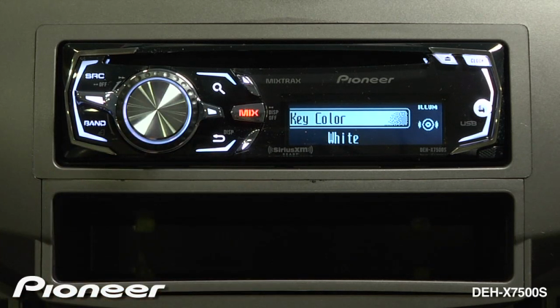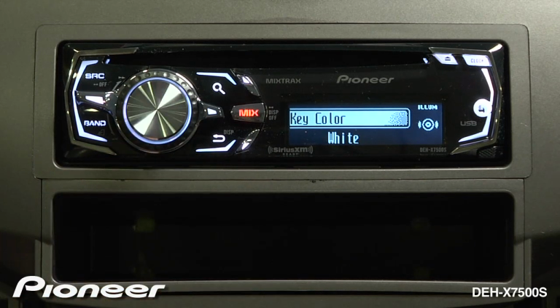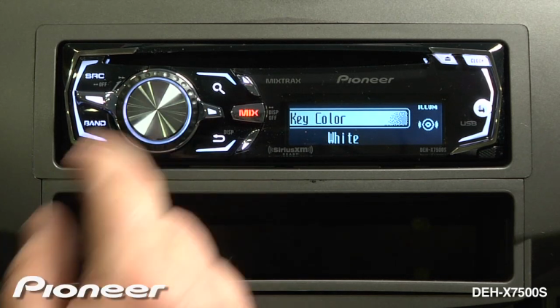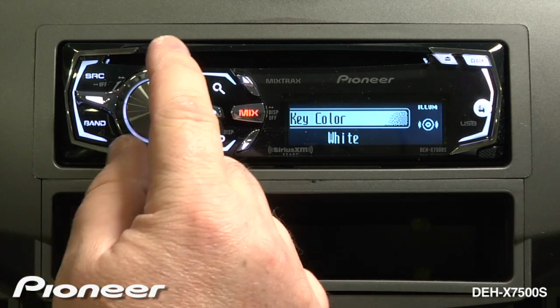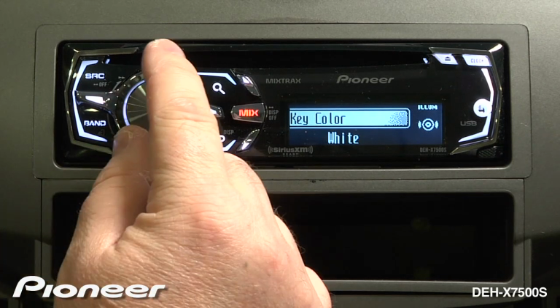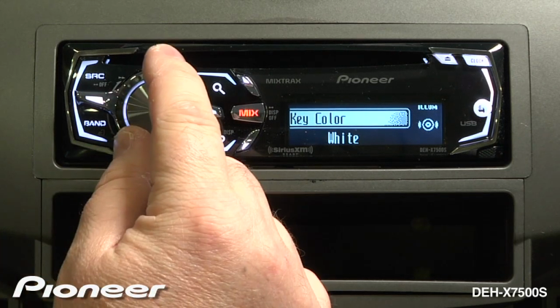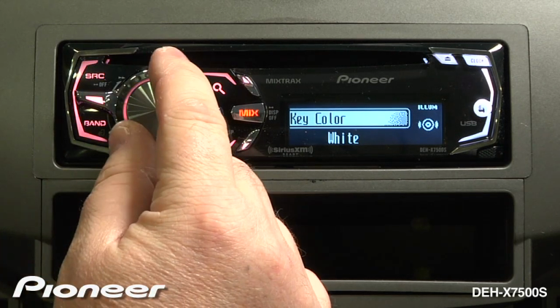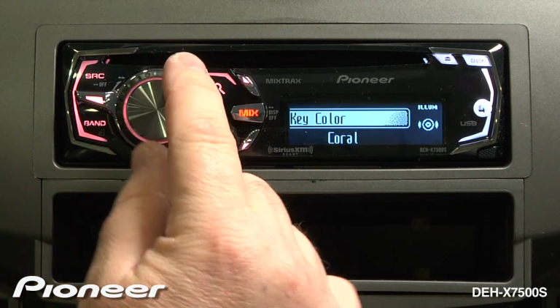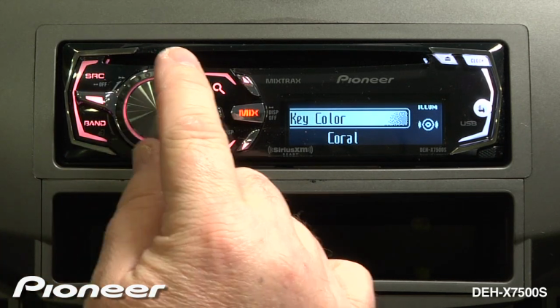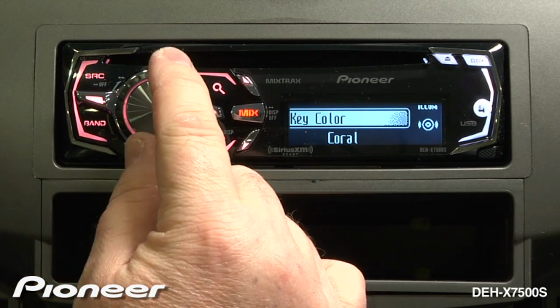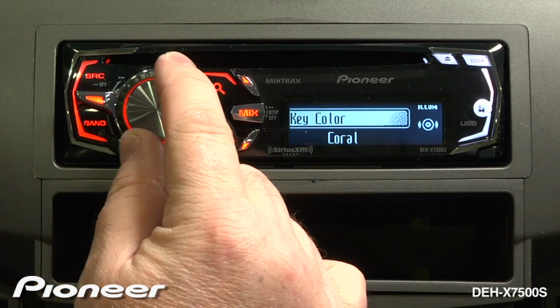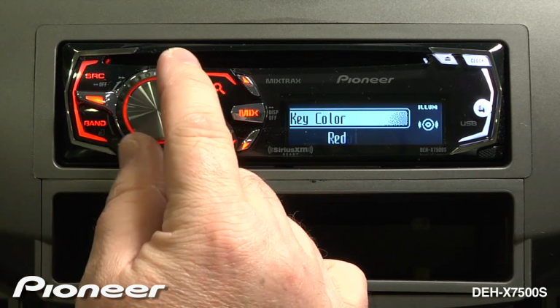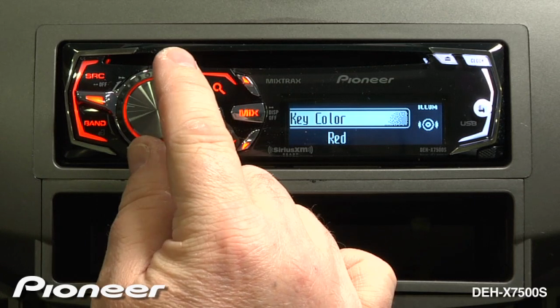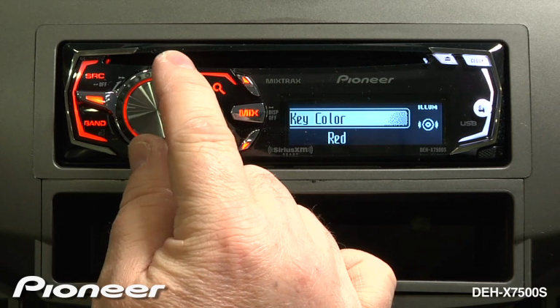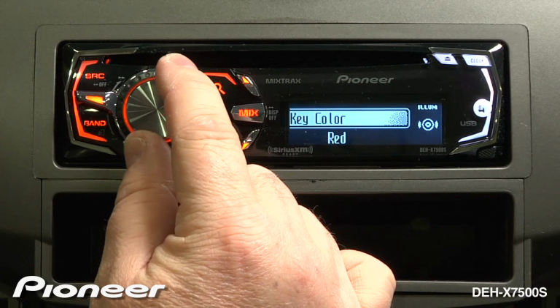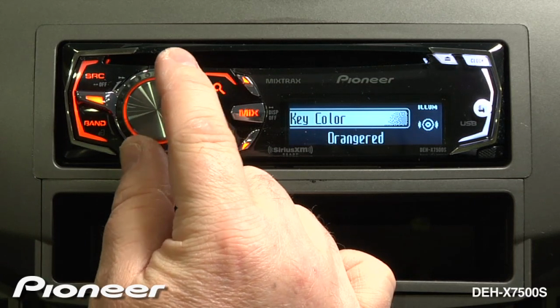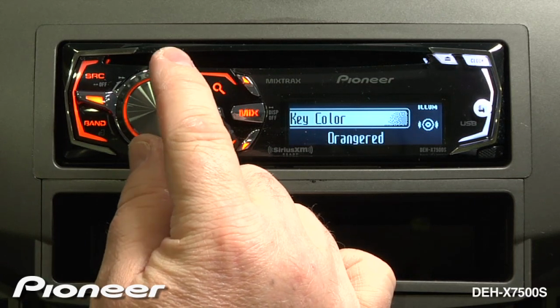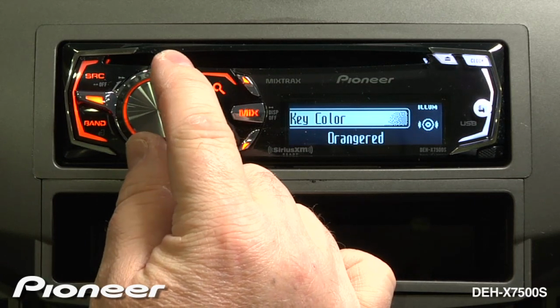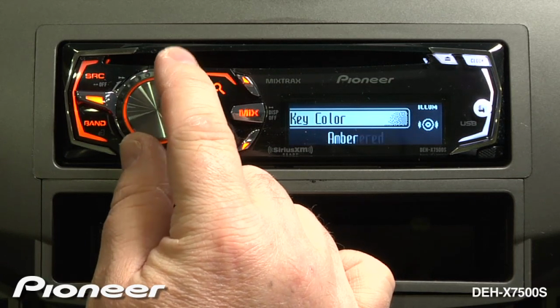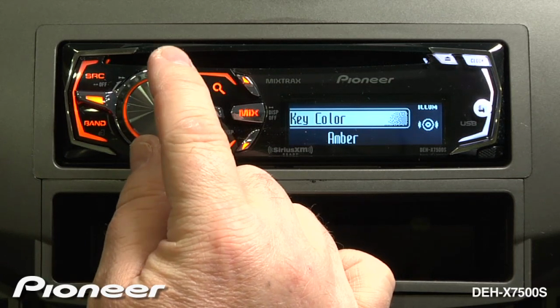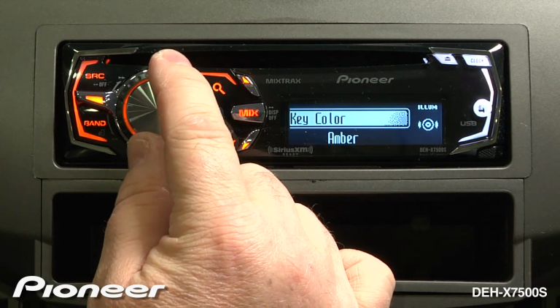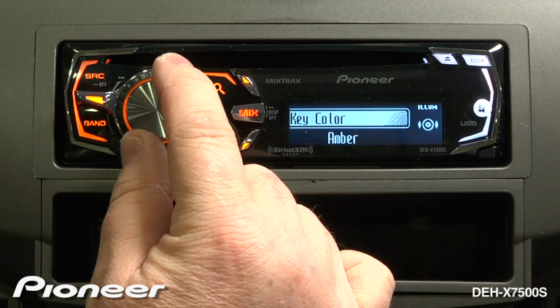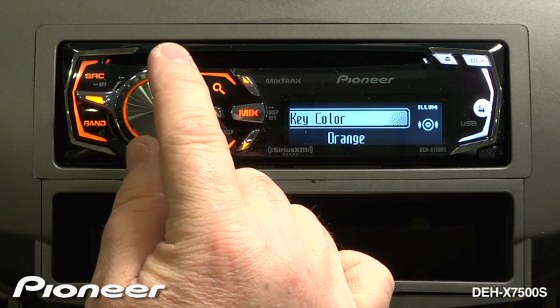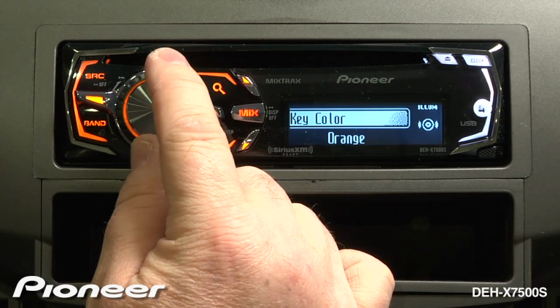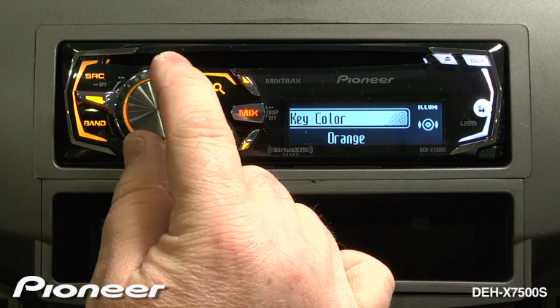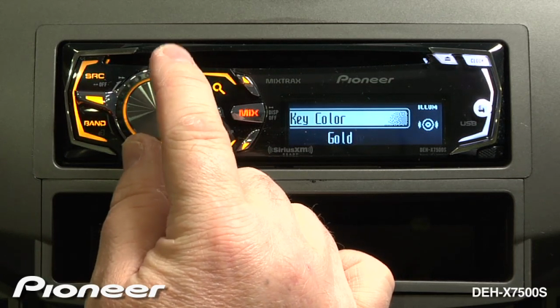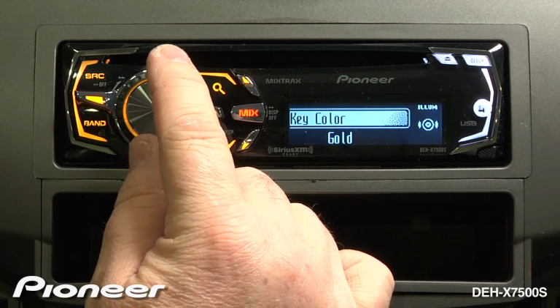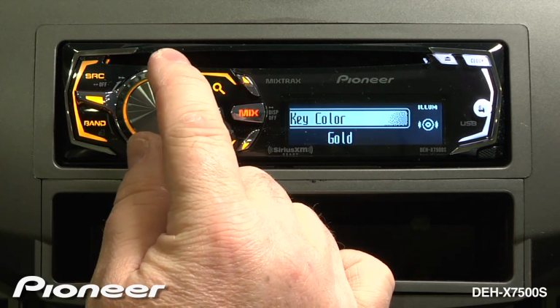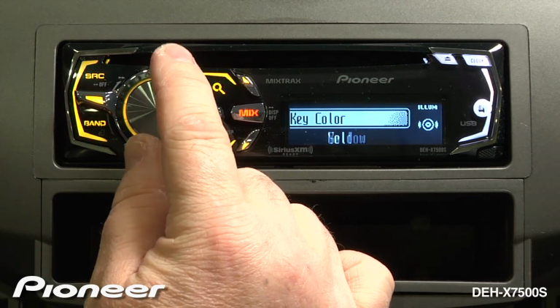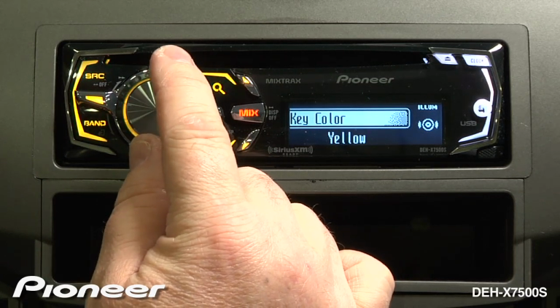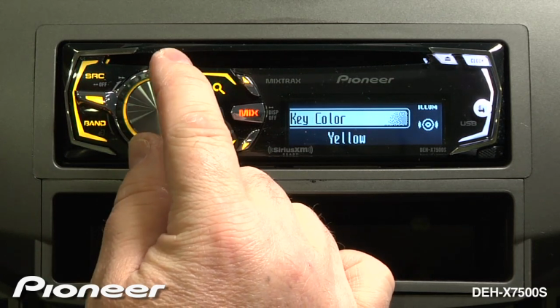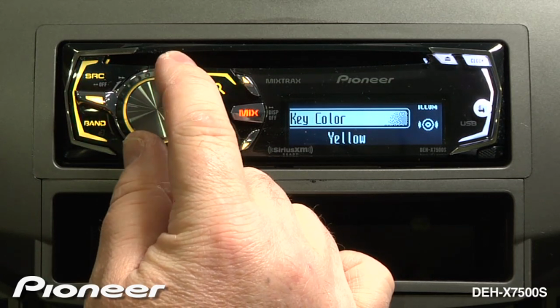We can change the color of the keys to something a little bit different. How about a nice green color?